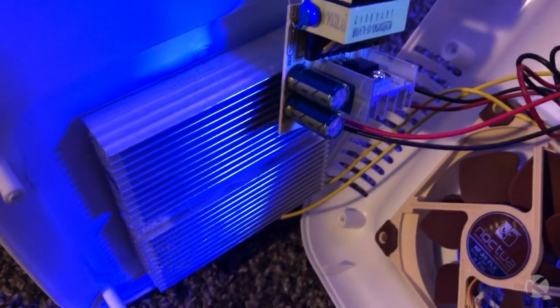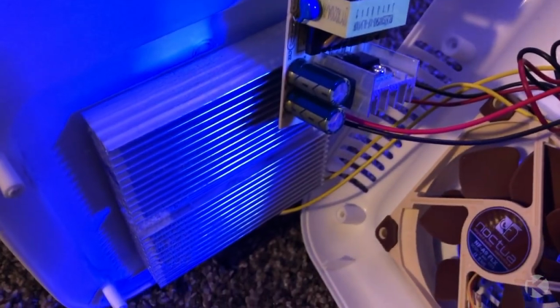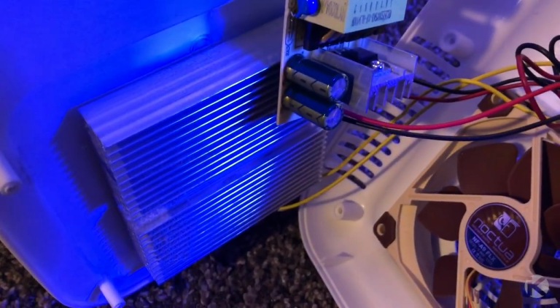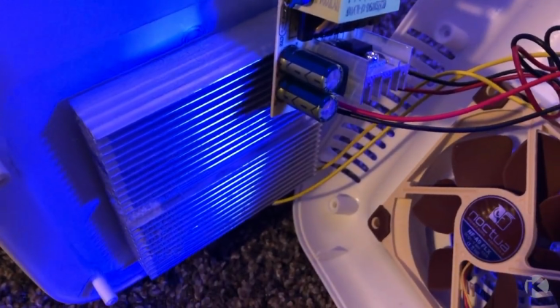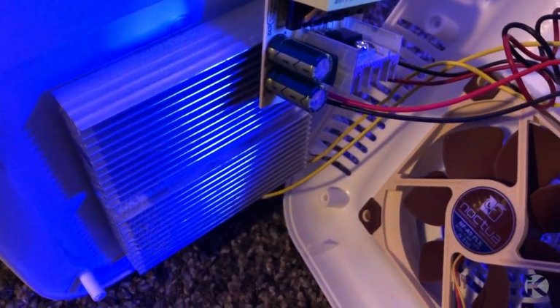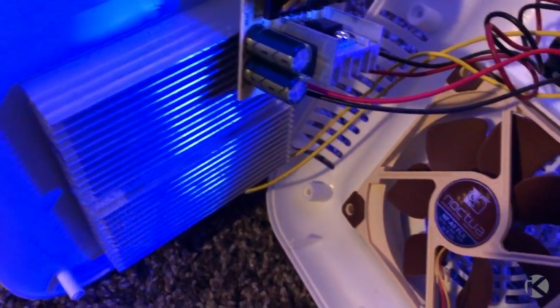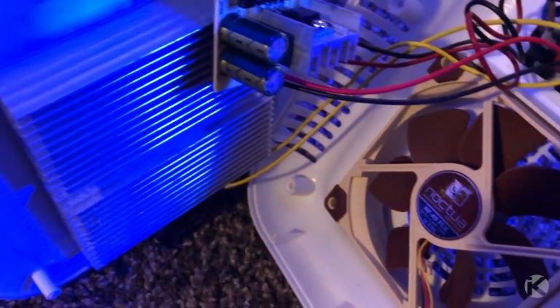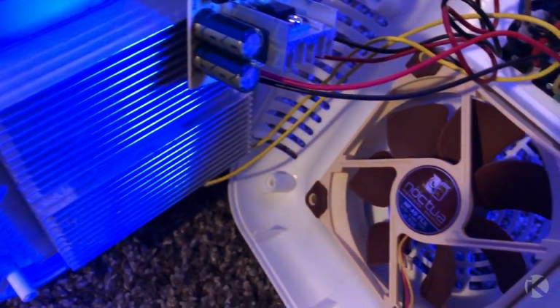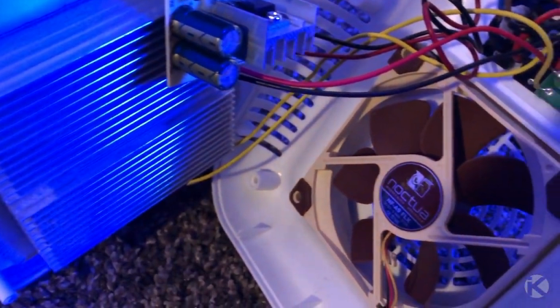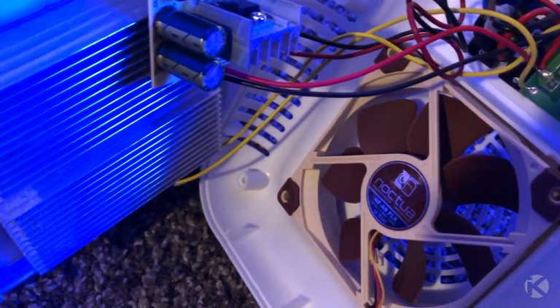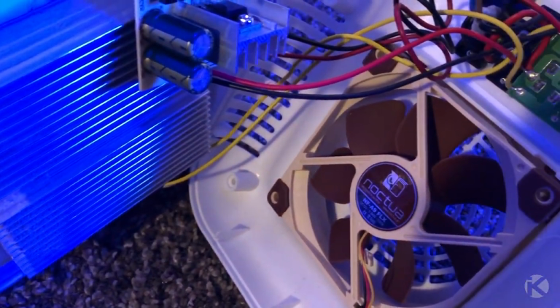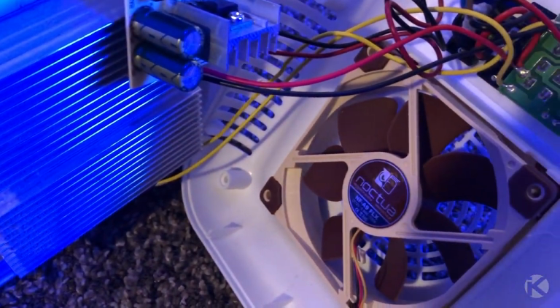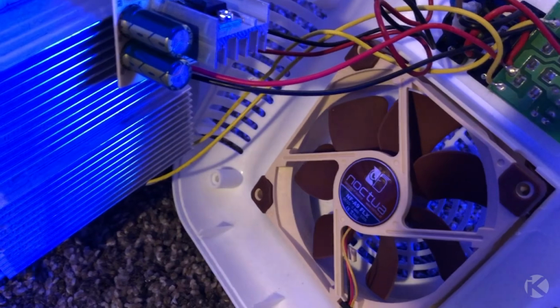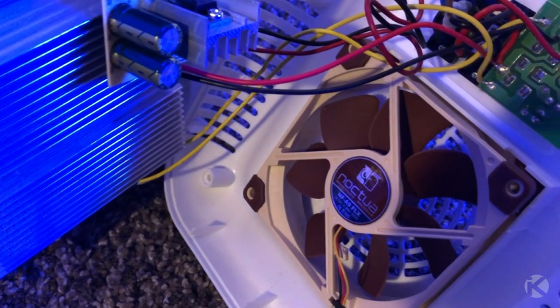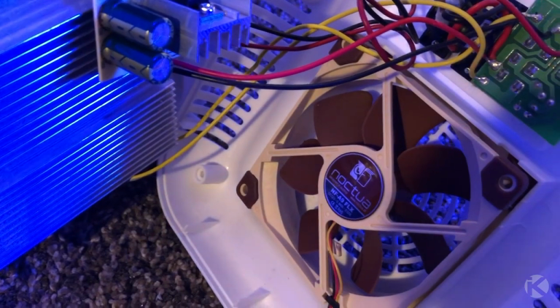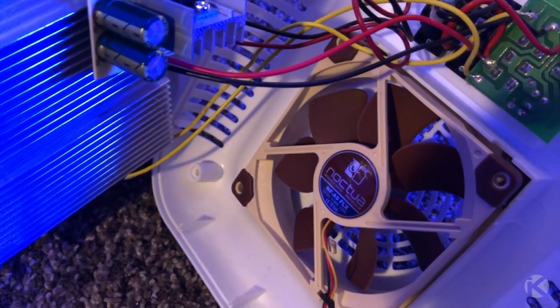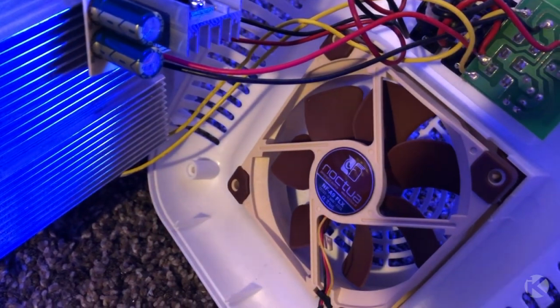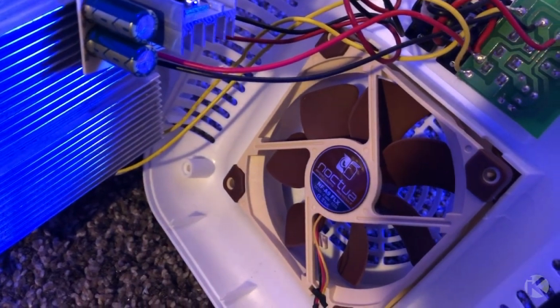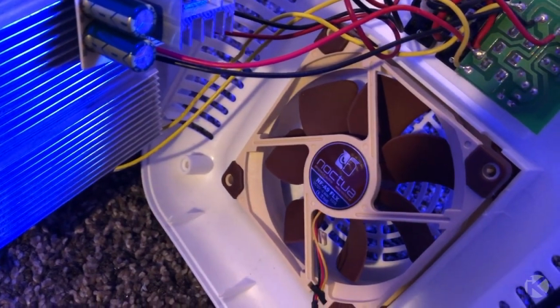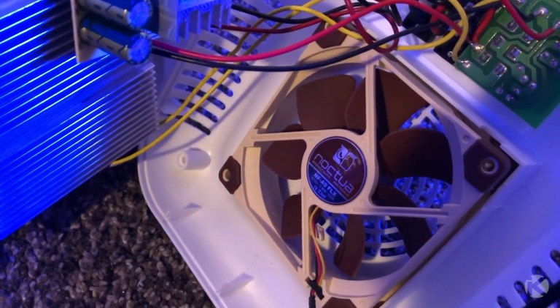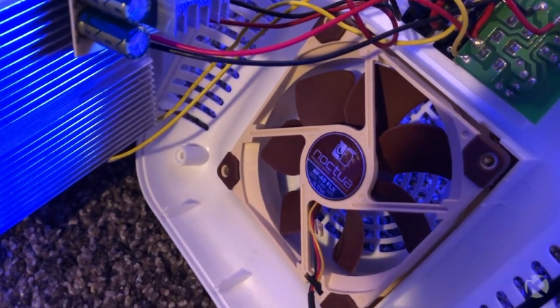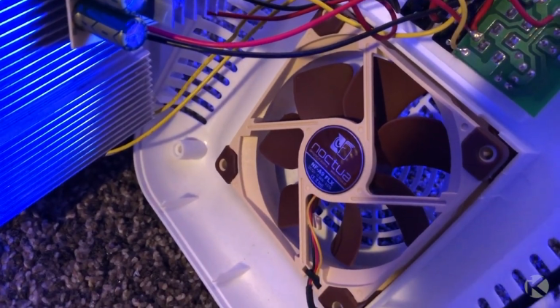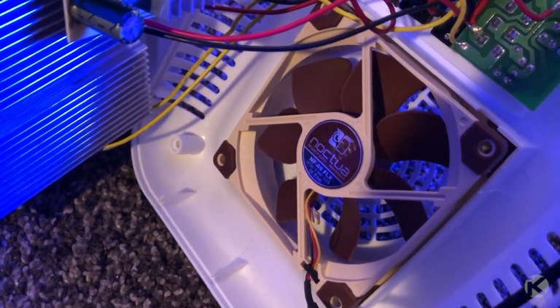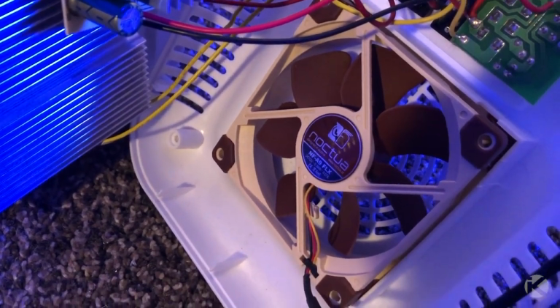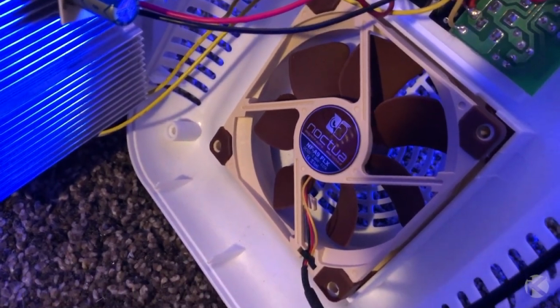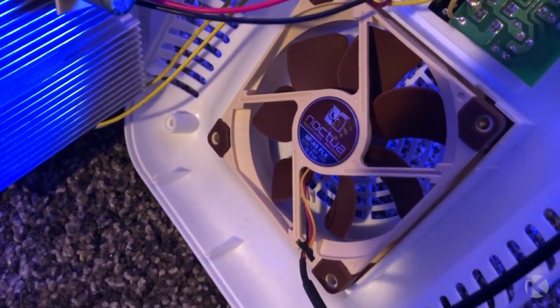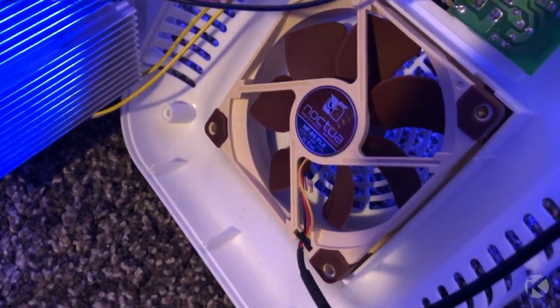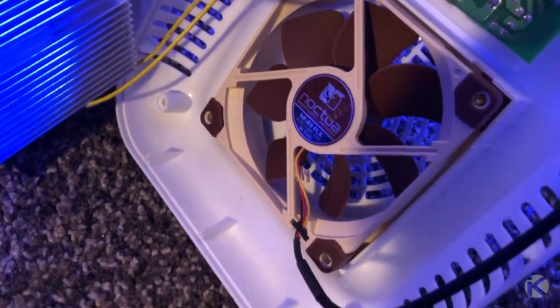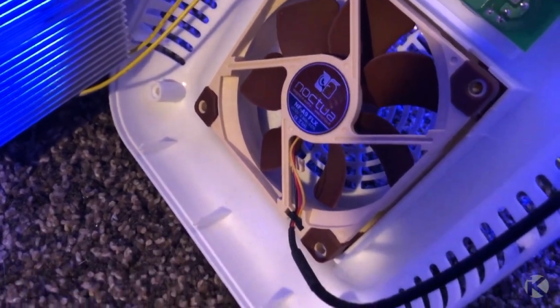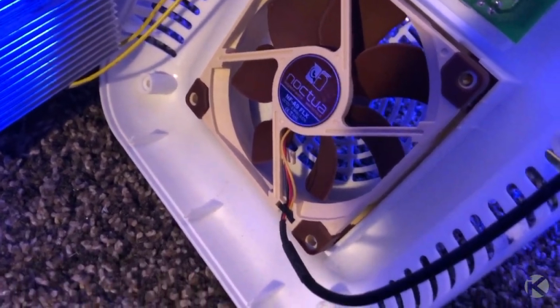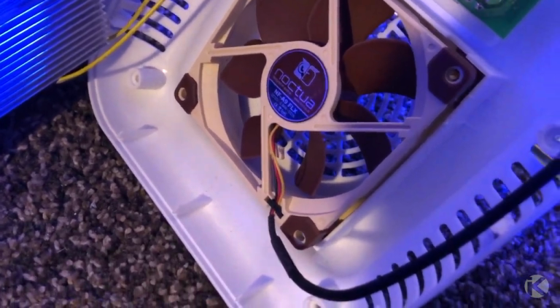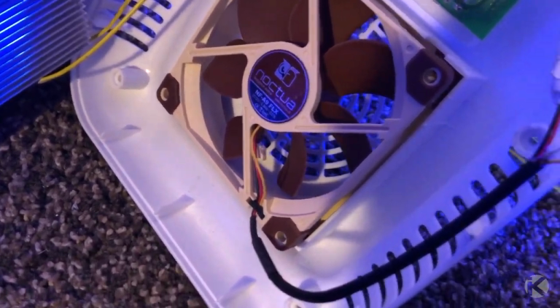While I was at it, I also installed the new fan, which slid right into place without any issues.